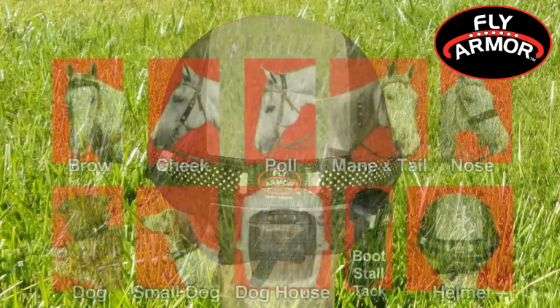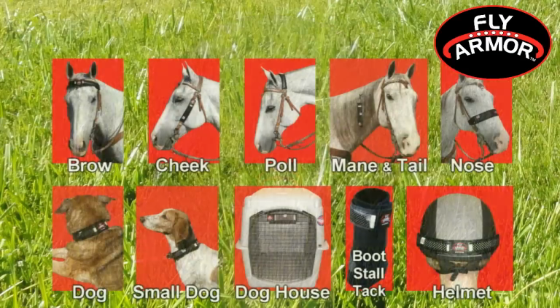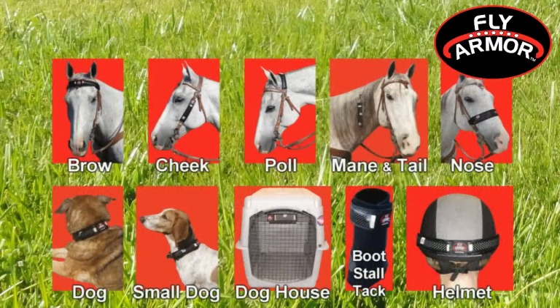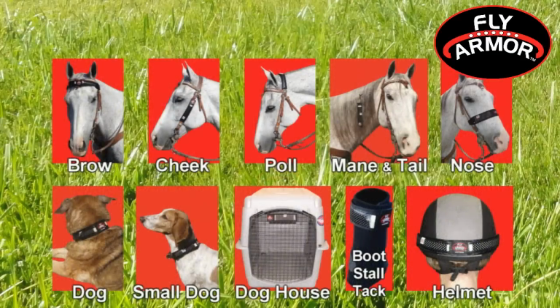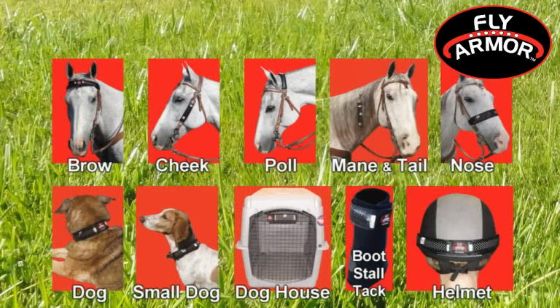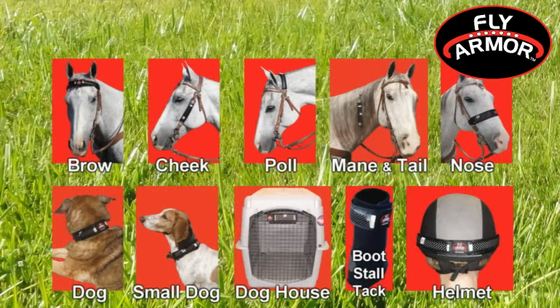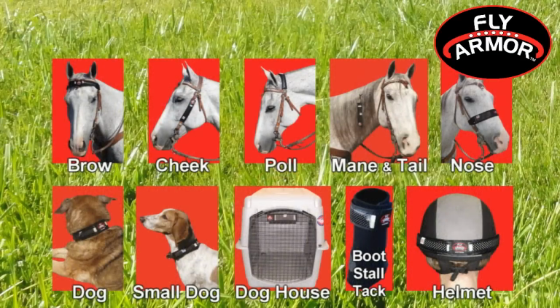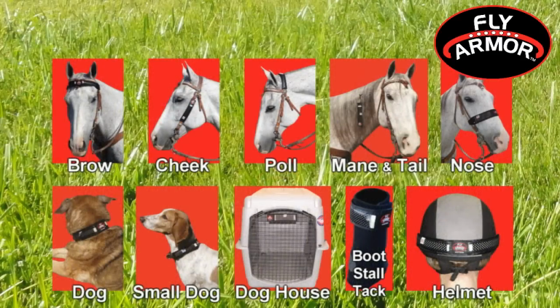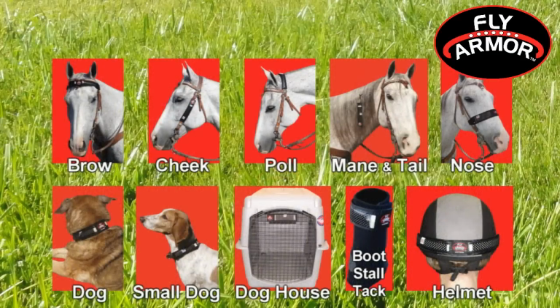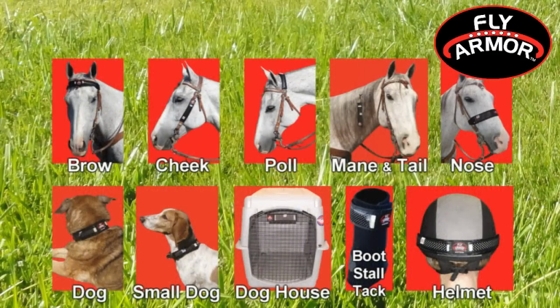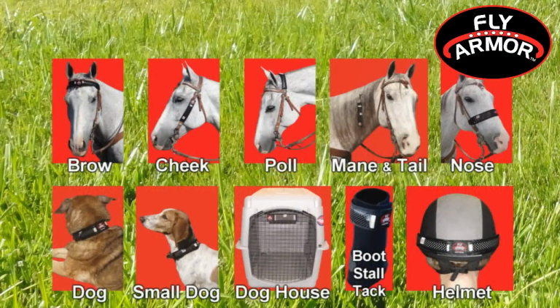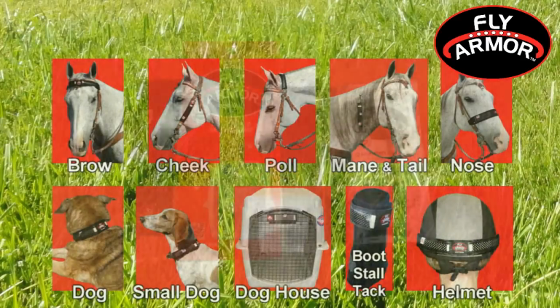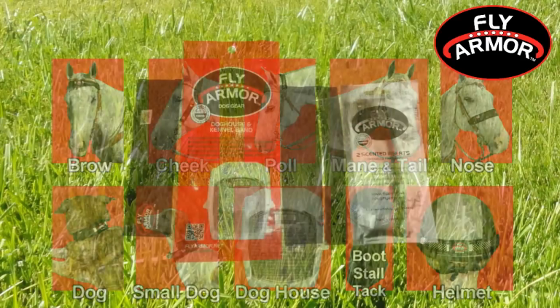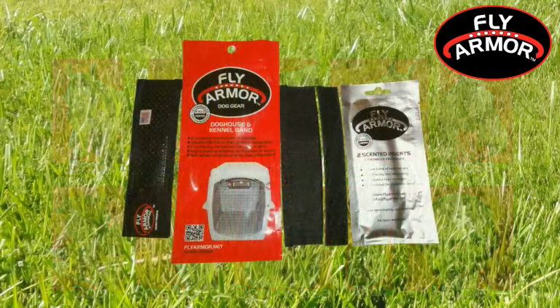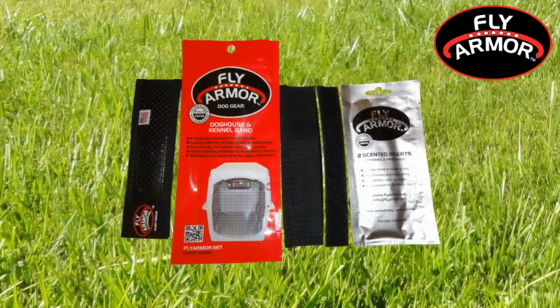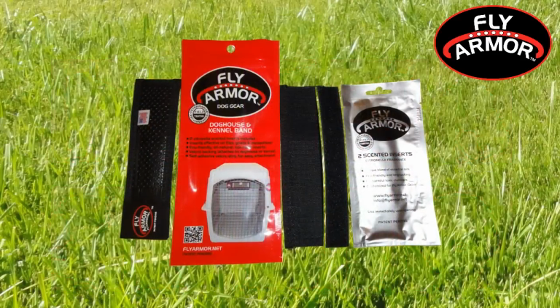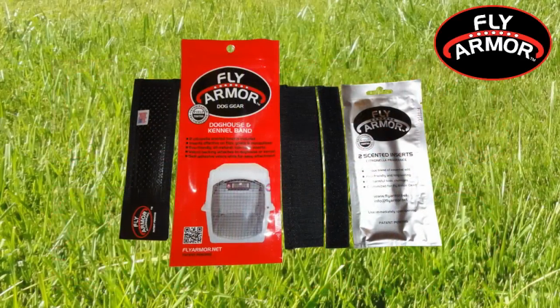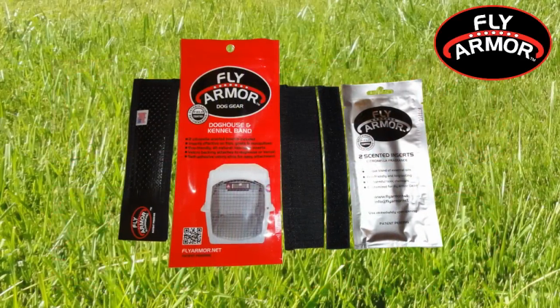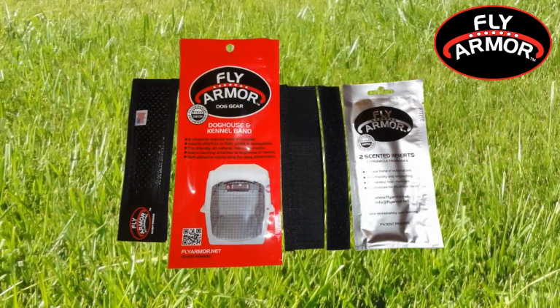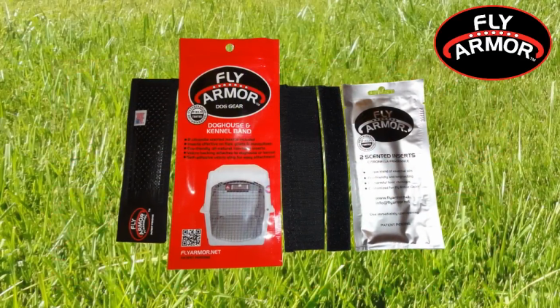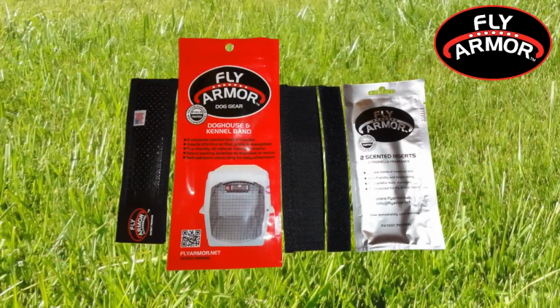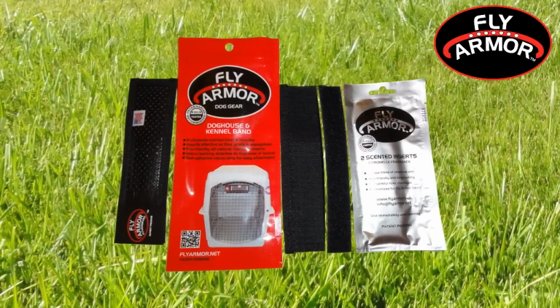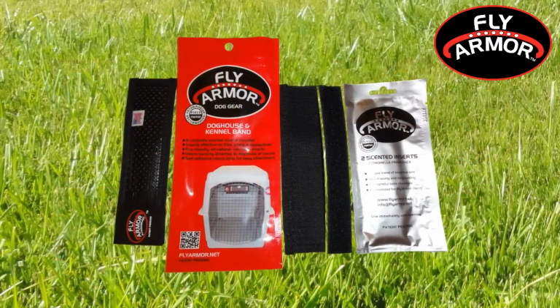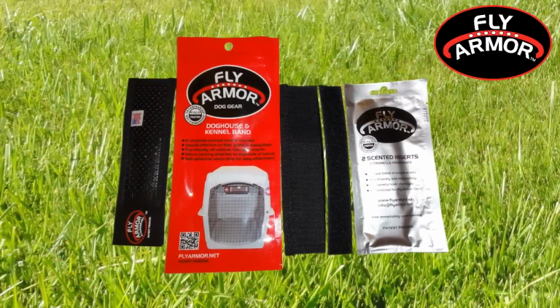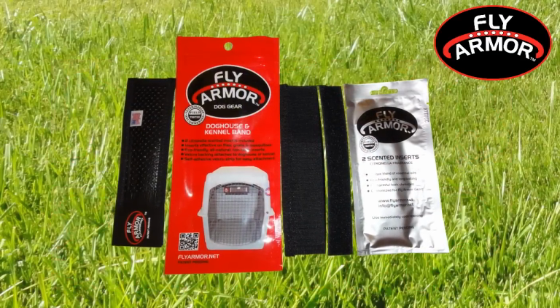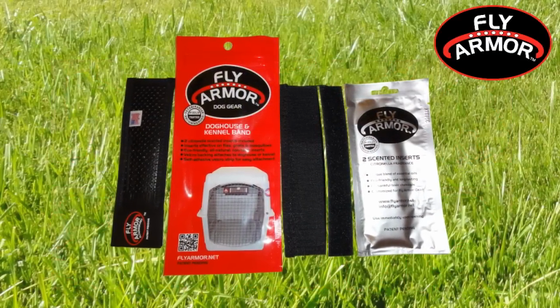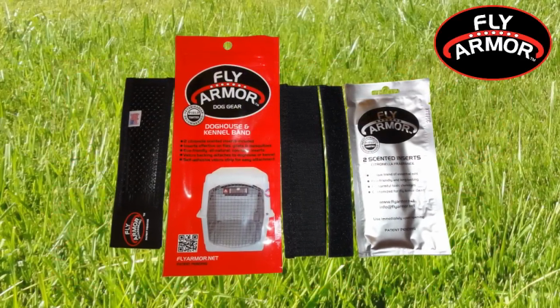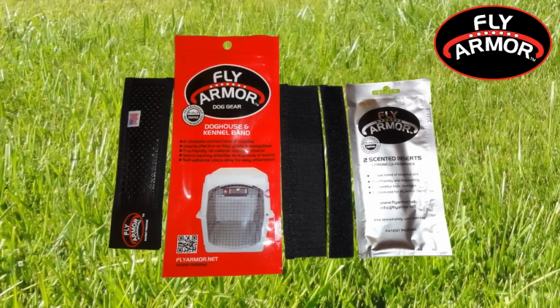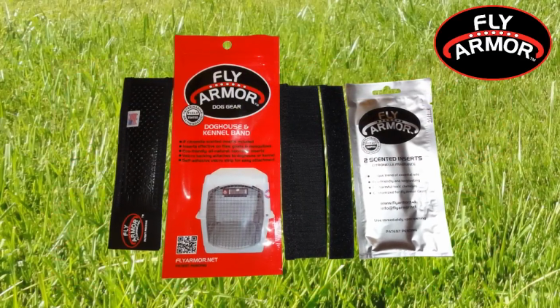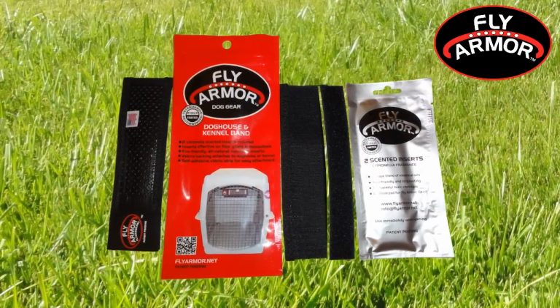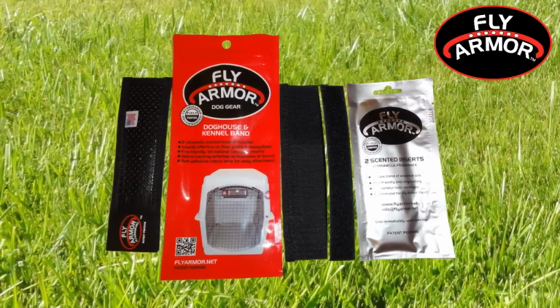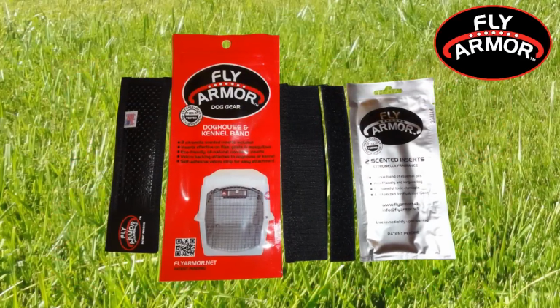There are ten different bands to choose from, and each is sold as a kit that includes two or four citronella scented inserts.